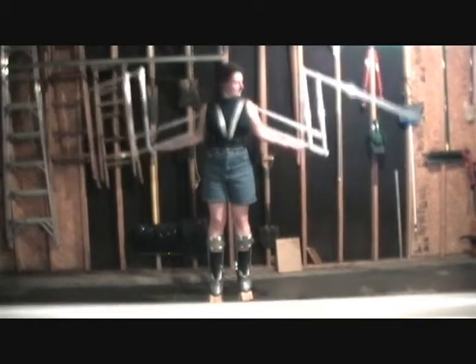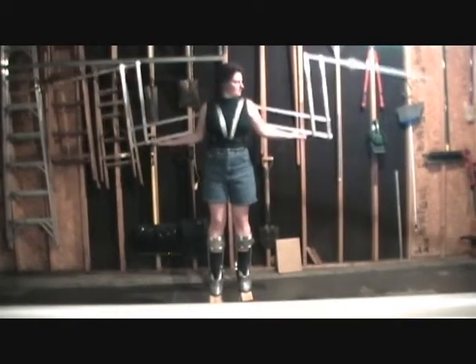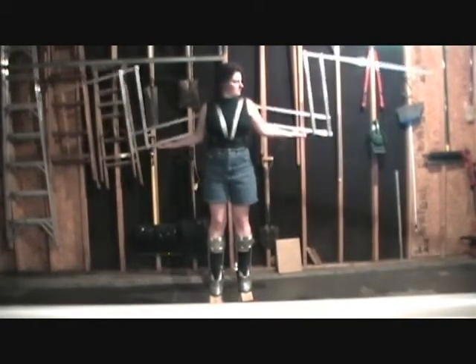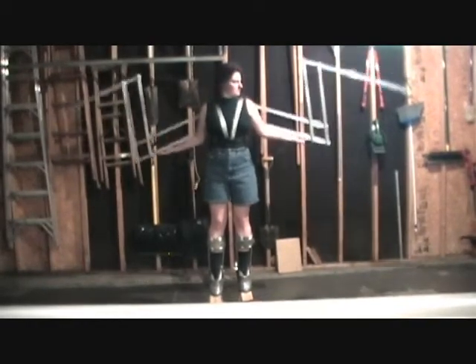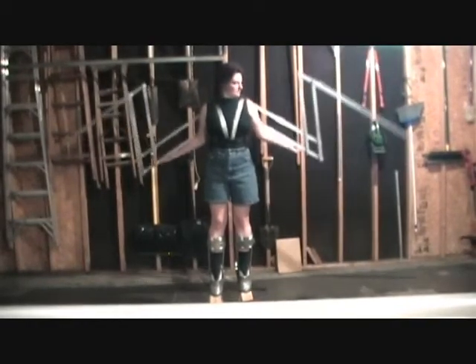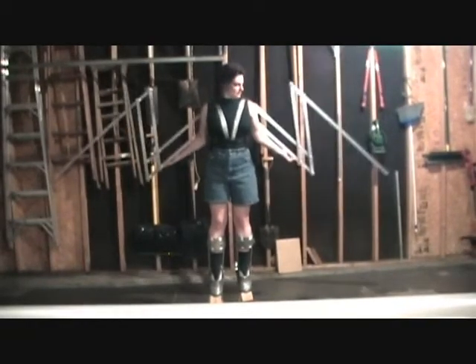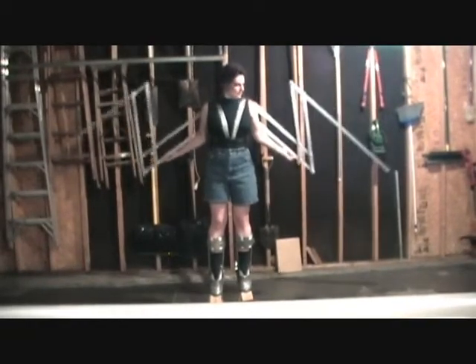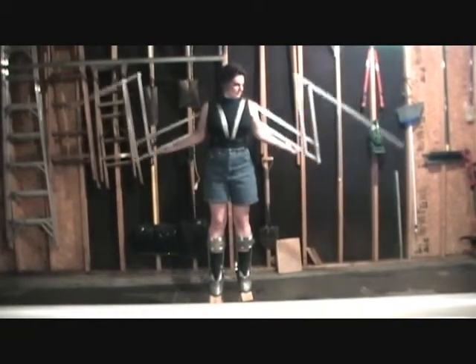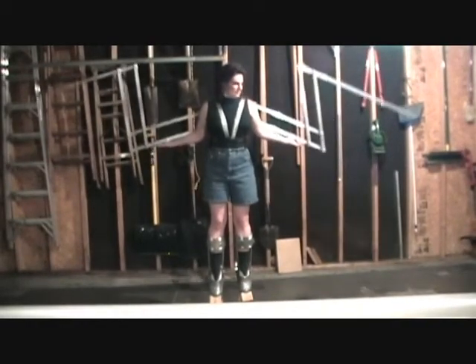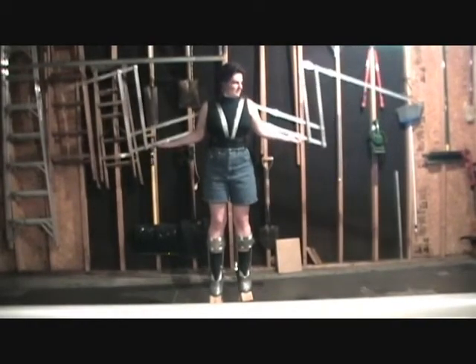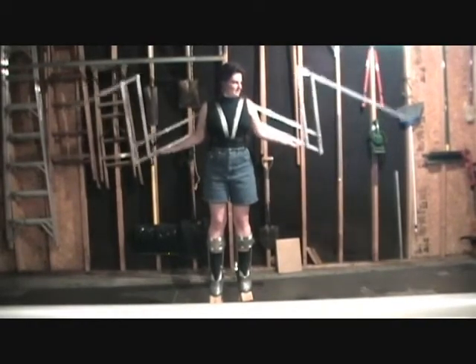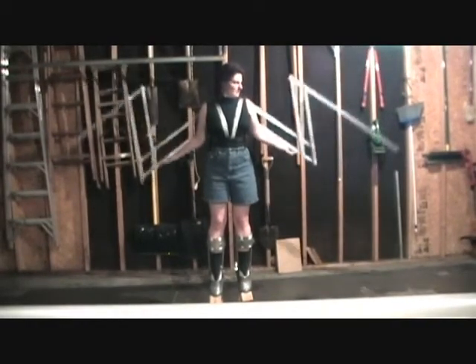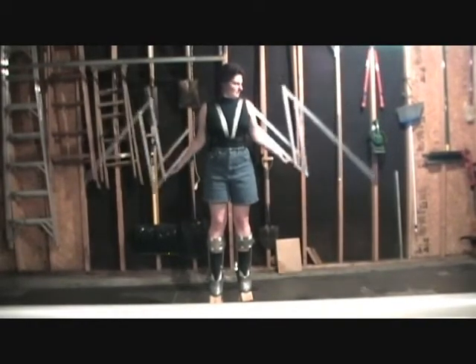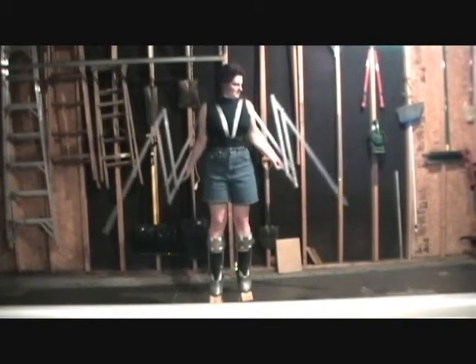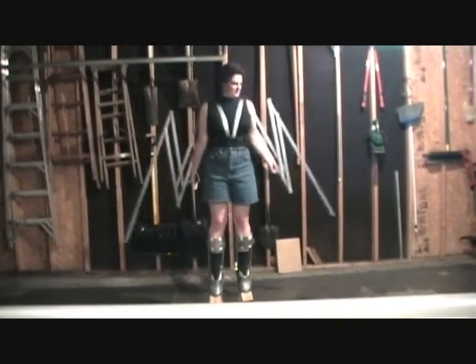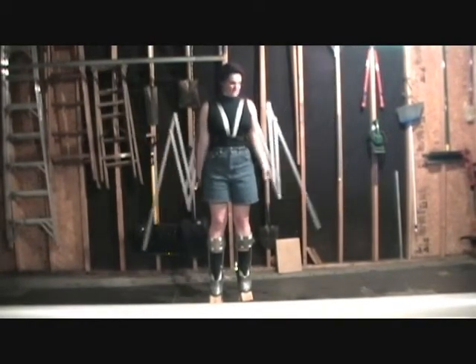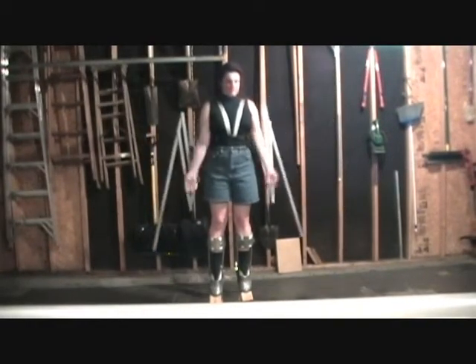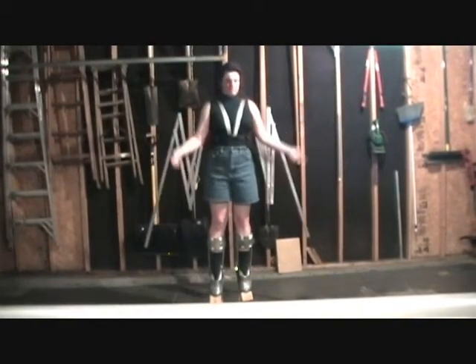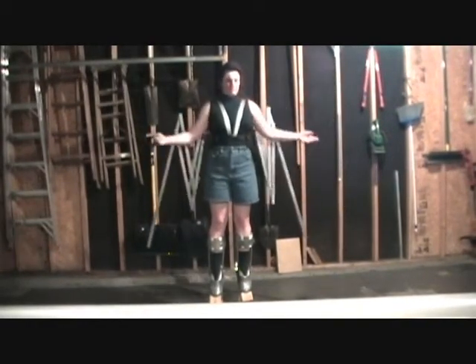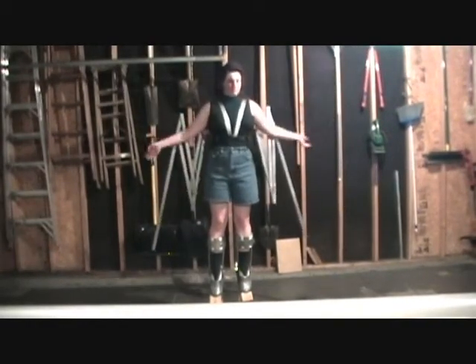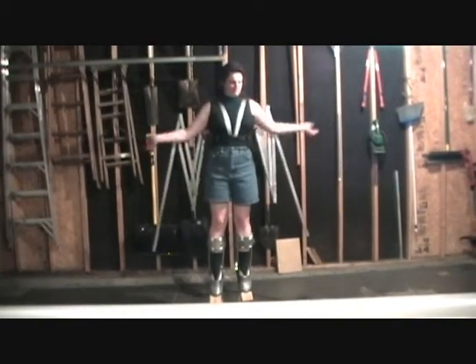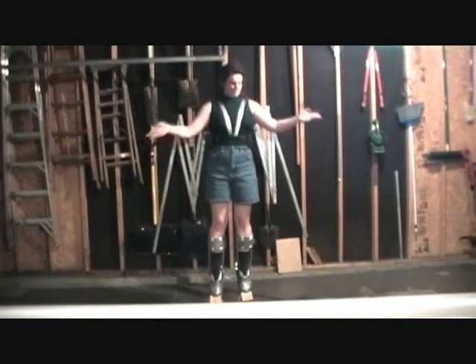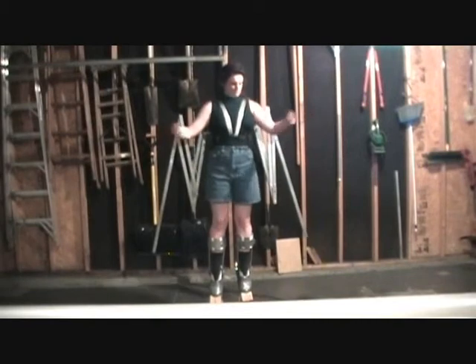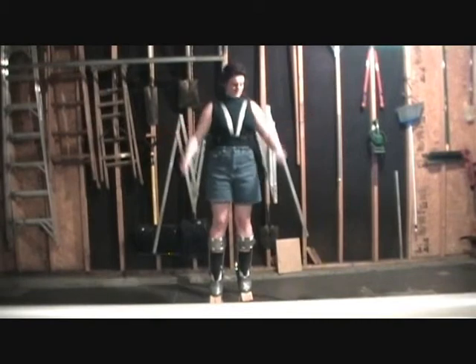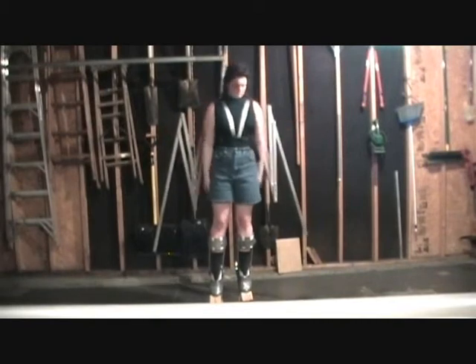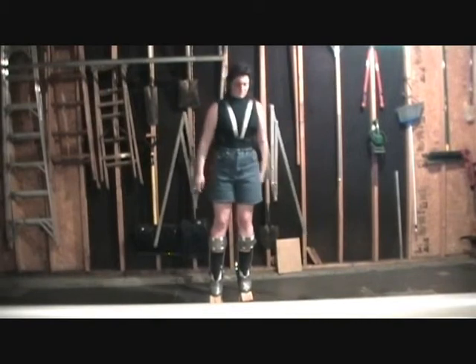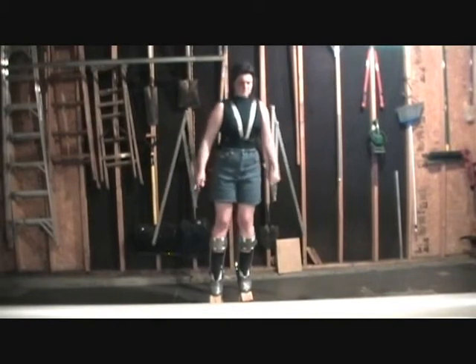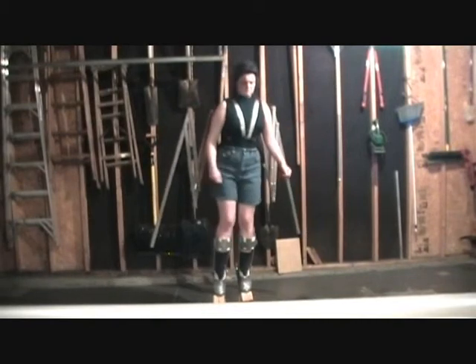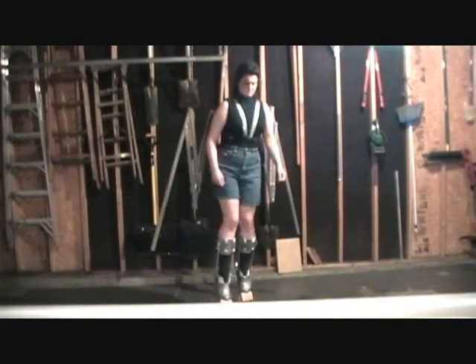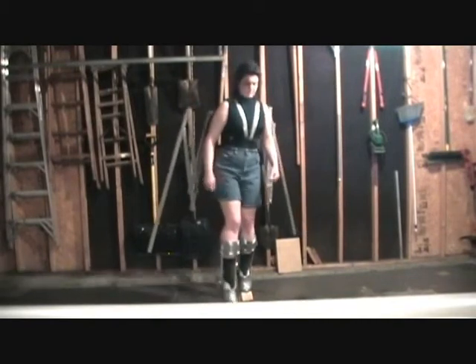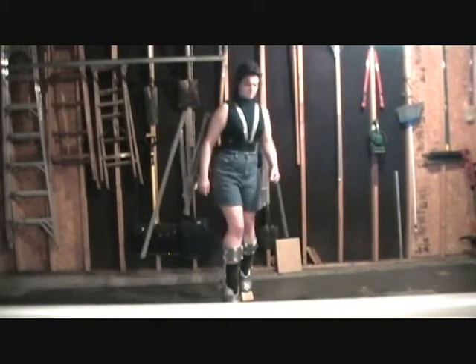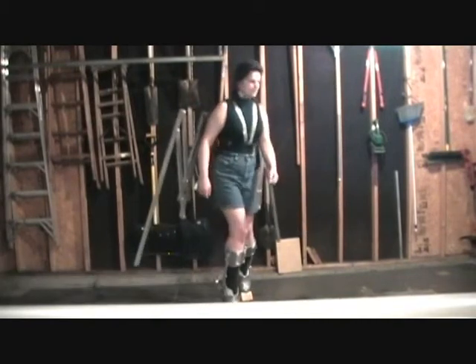Not too bad. The only thing bad about these is they have a little room this way, so all I can do is put them on top.